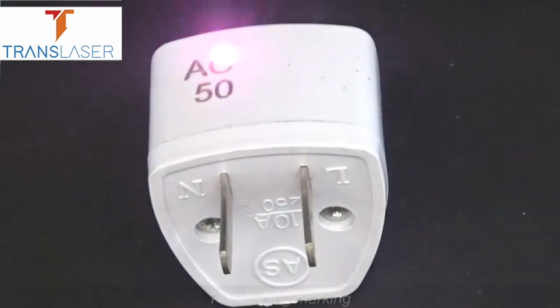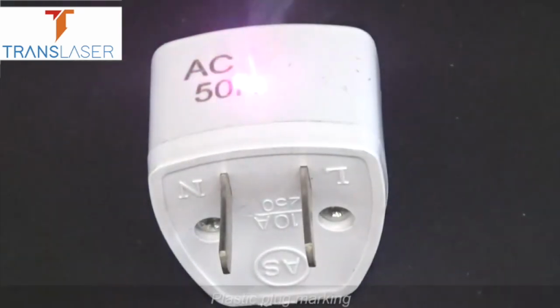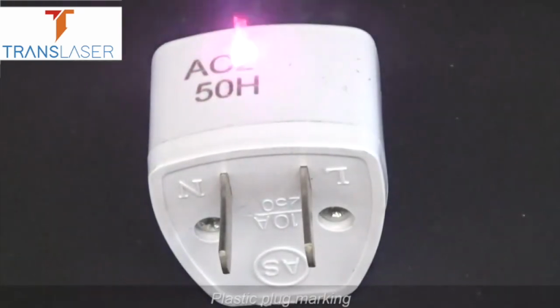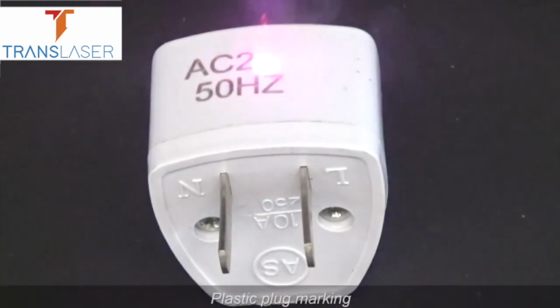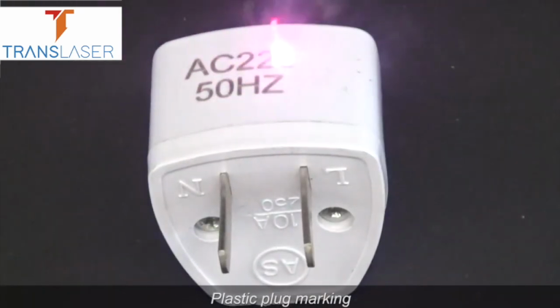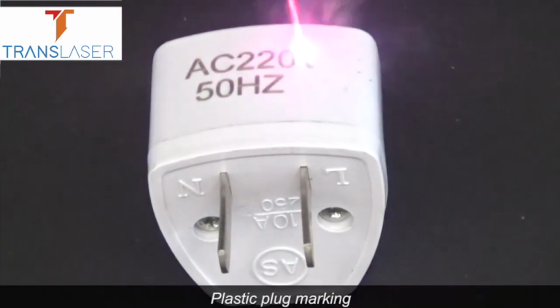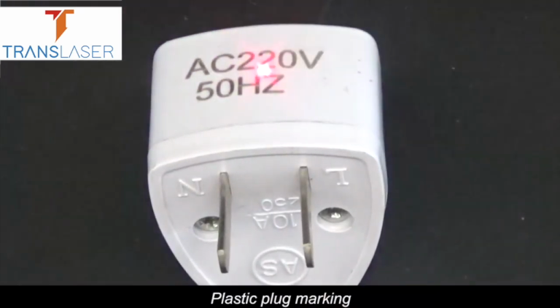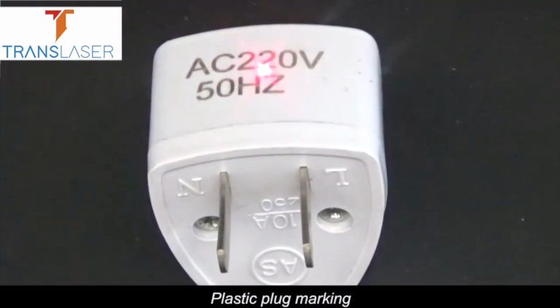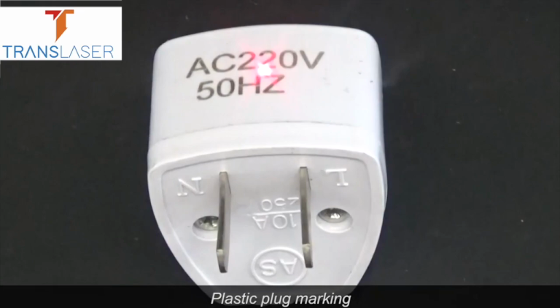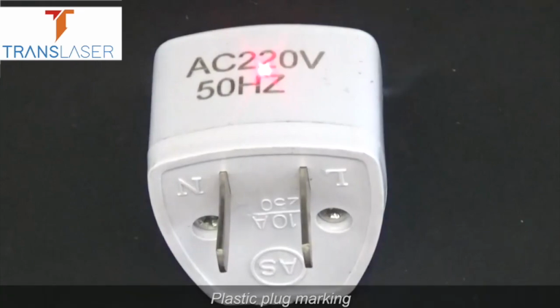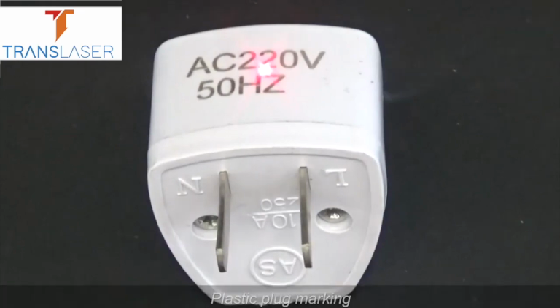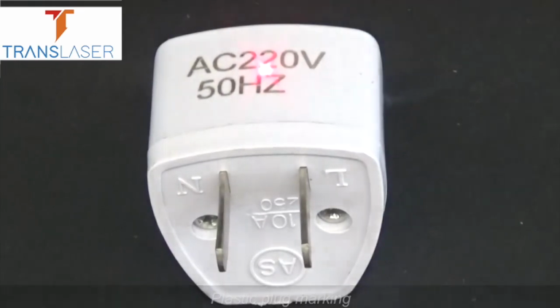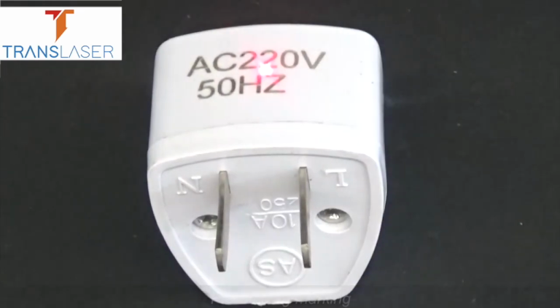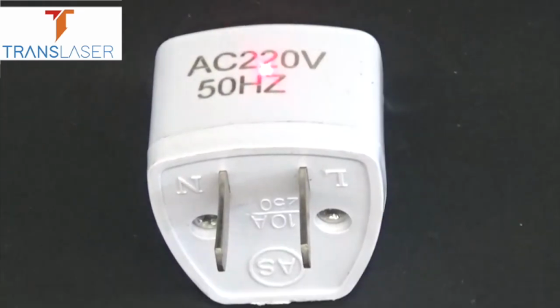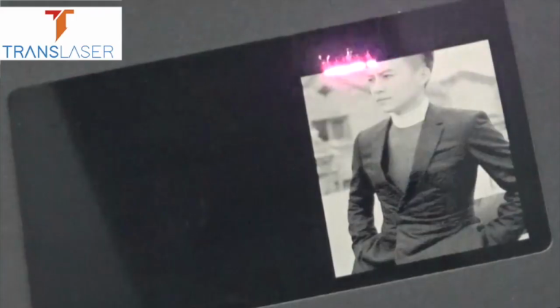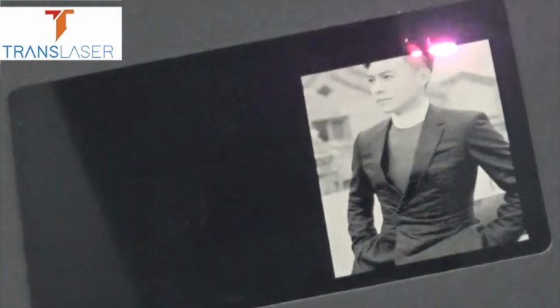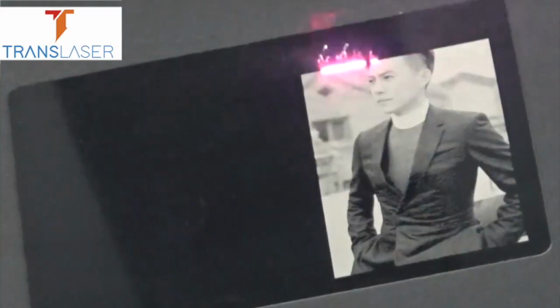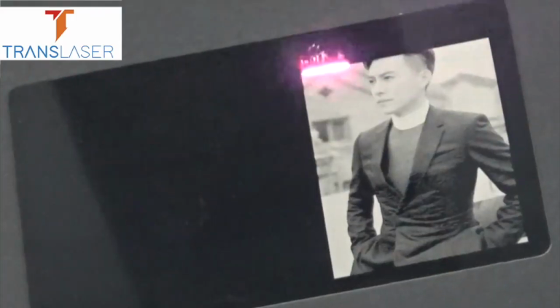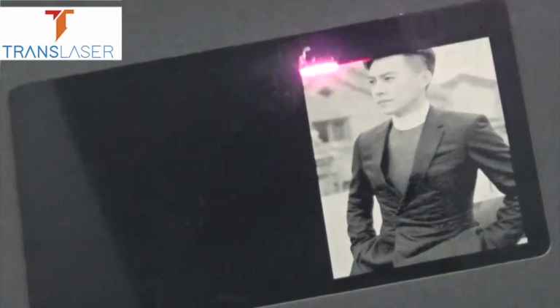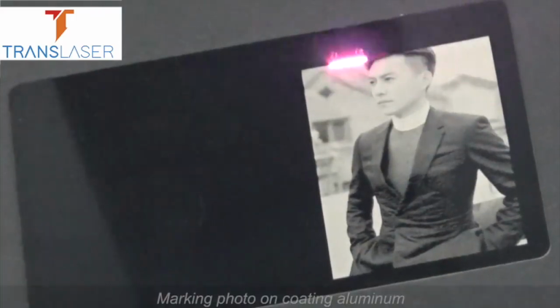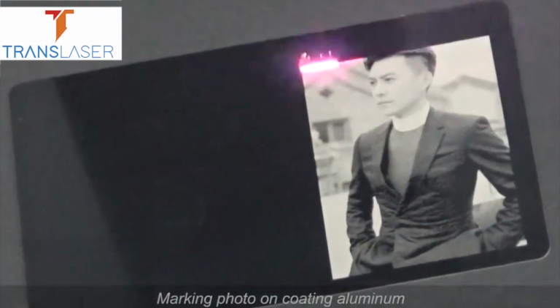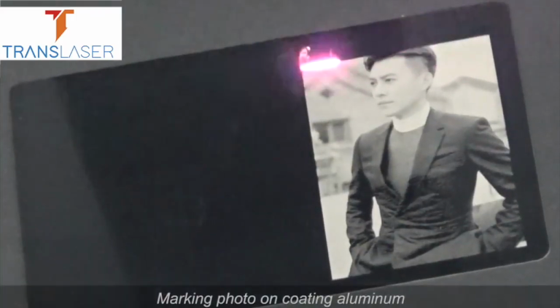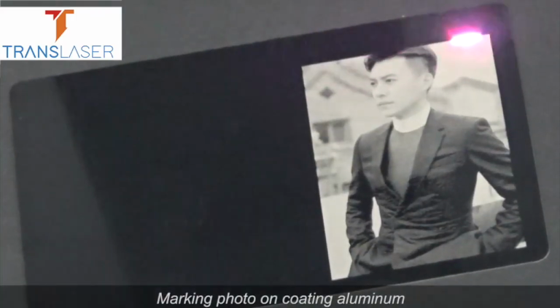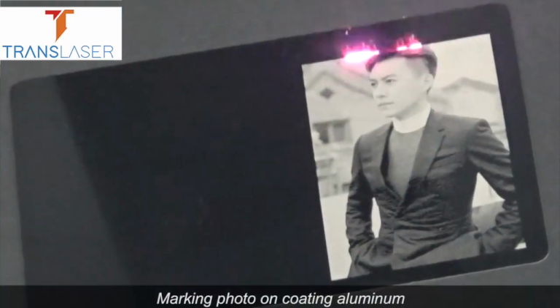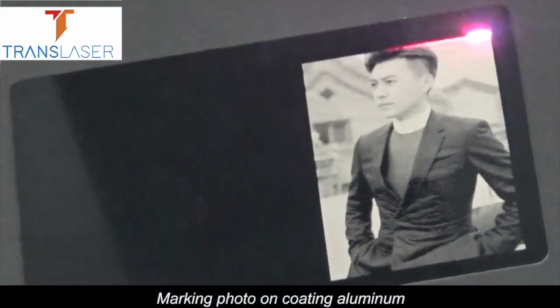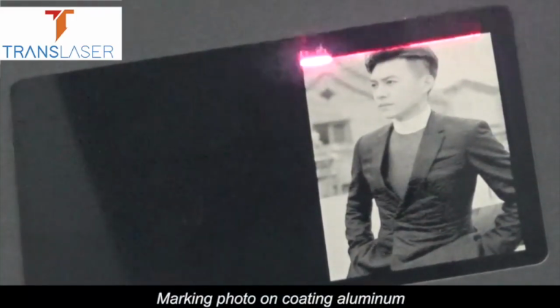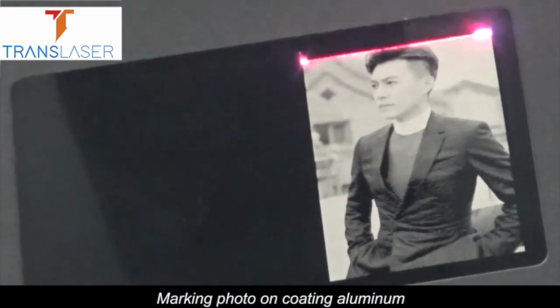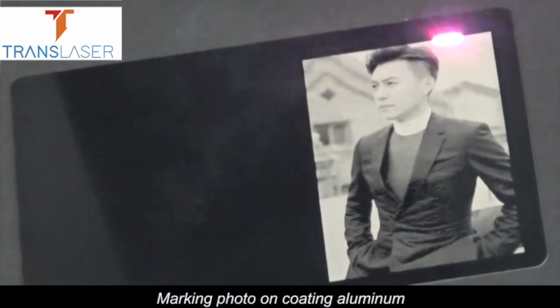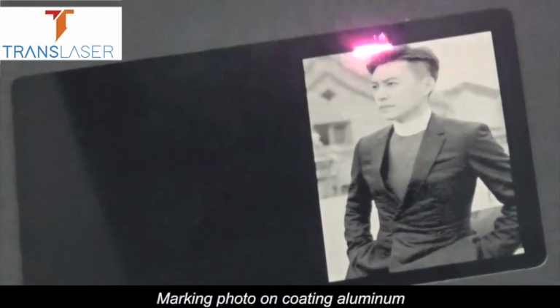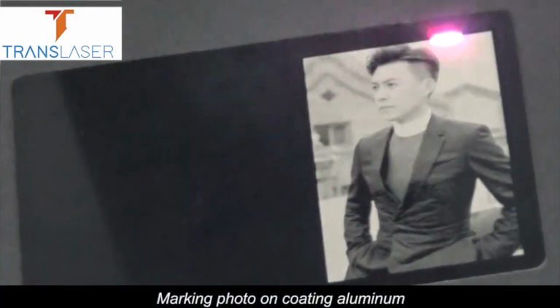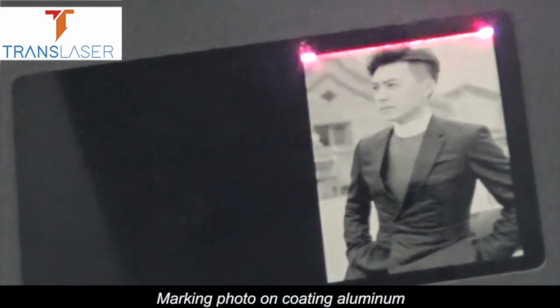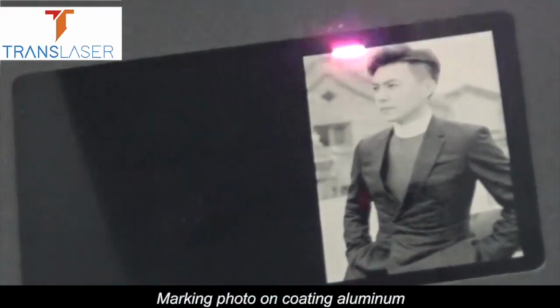Plastic plug marking, and marking a photo on coating aluminum.